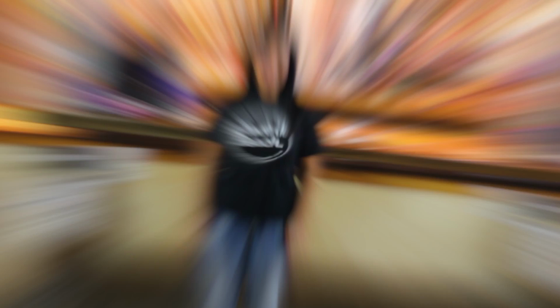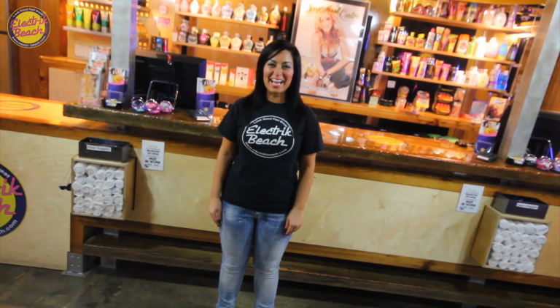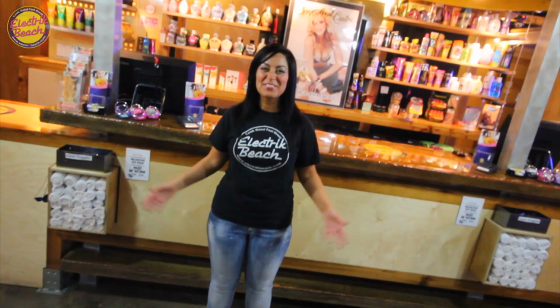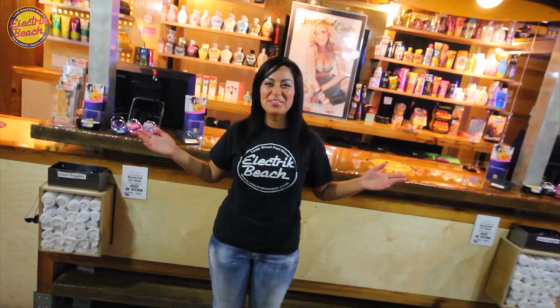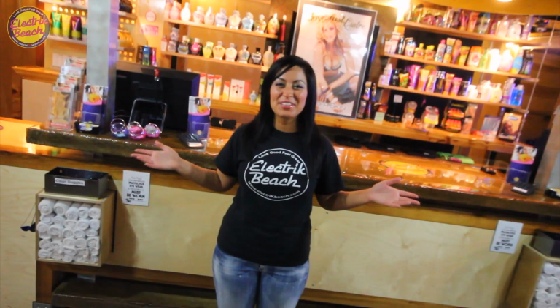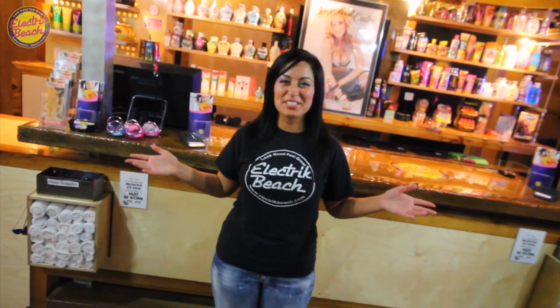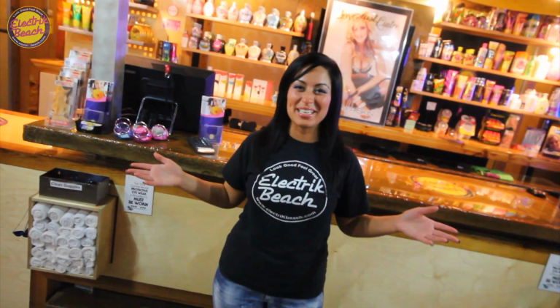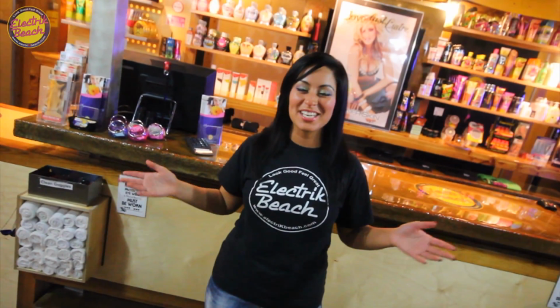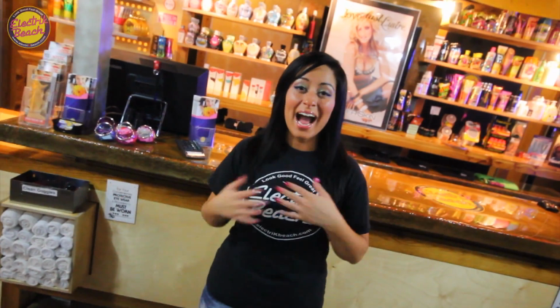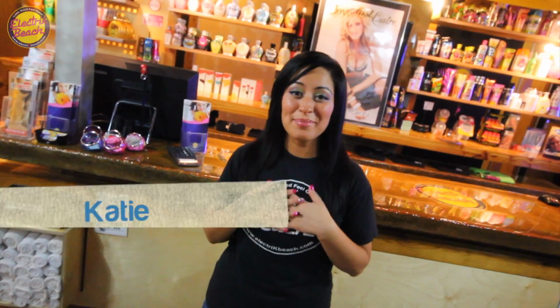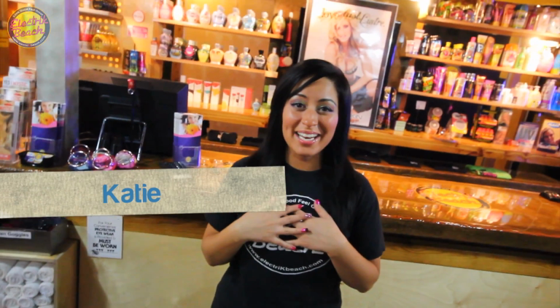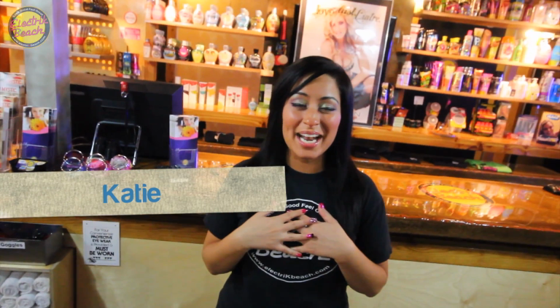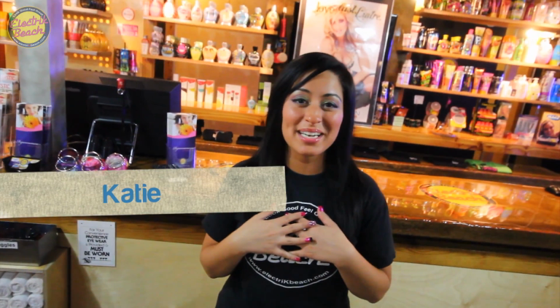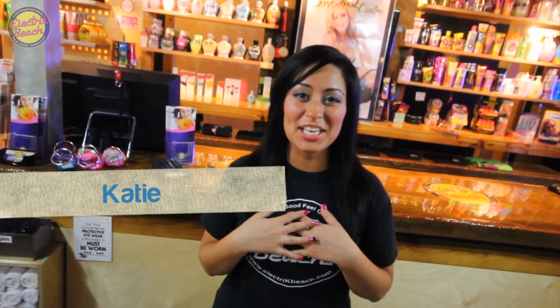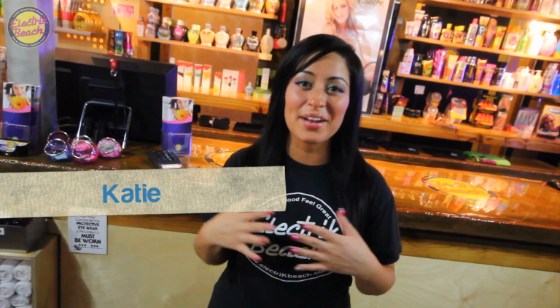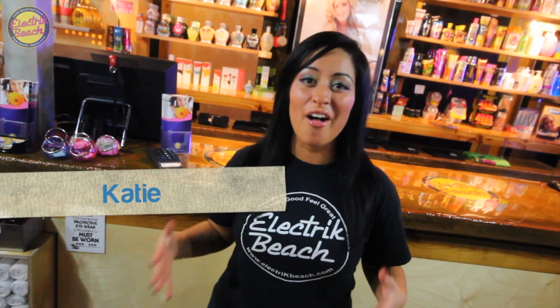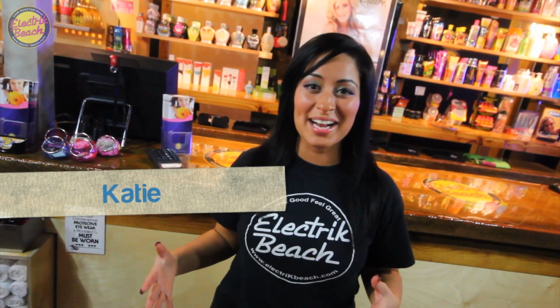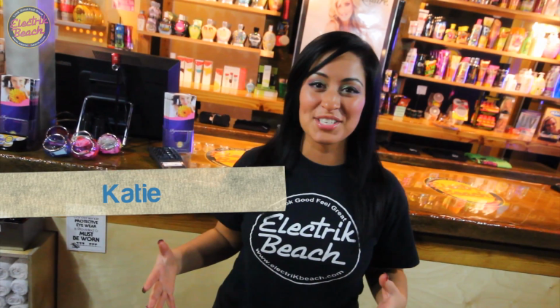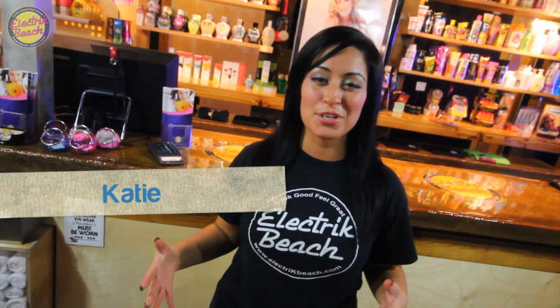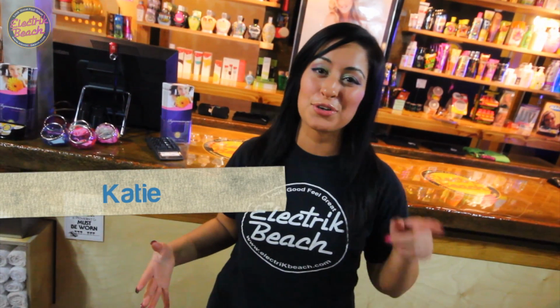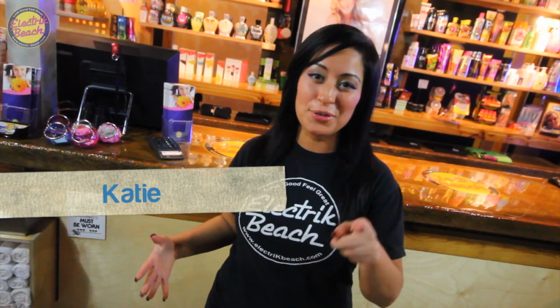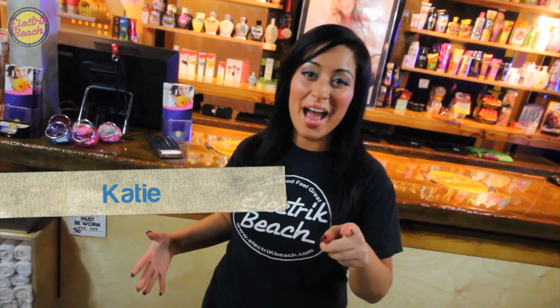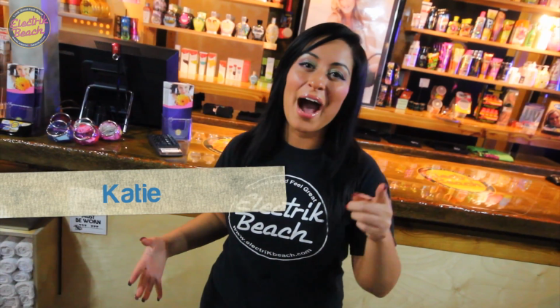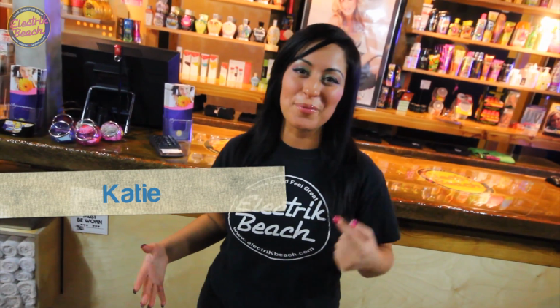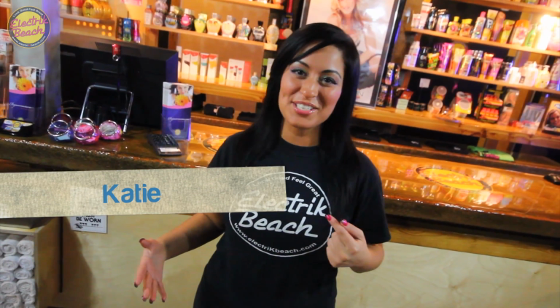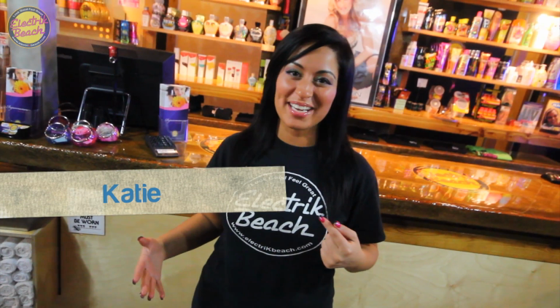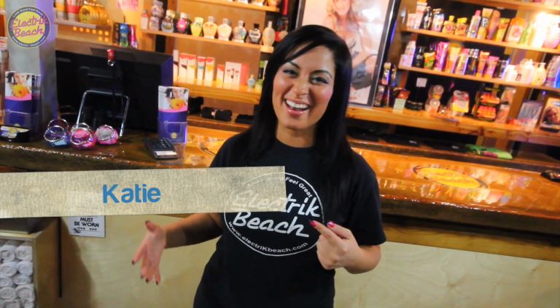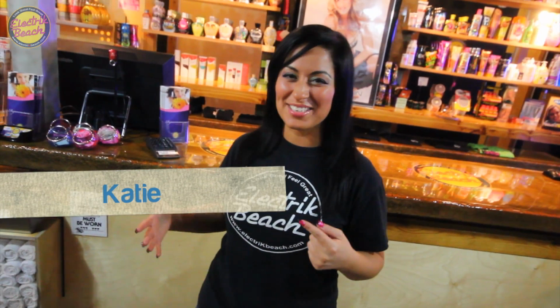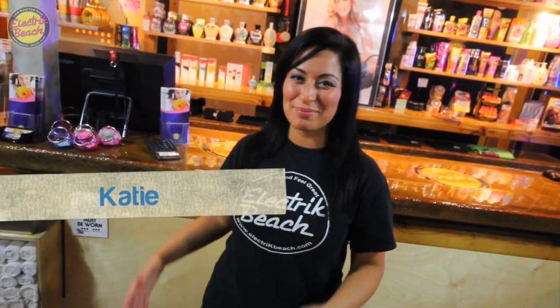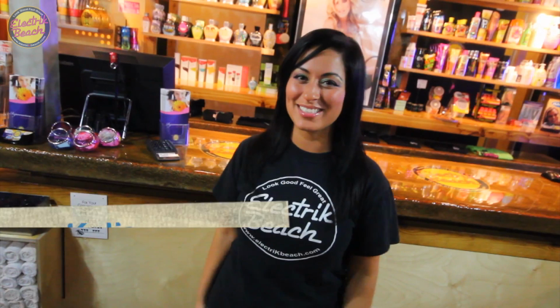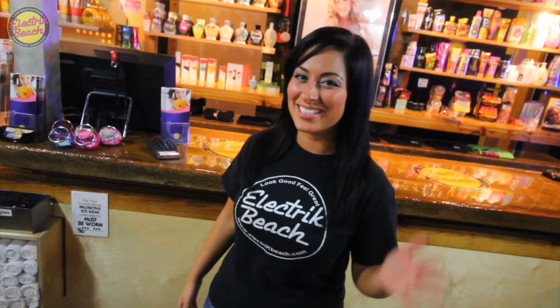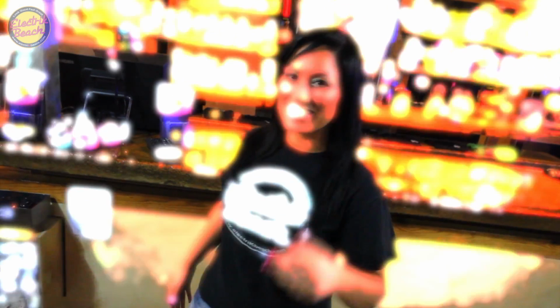Hi, welcome to Electric Beach. I'm Katie, and I'm going to take you on an all-access tour to show you how we do it at Electric Beach. Come on.